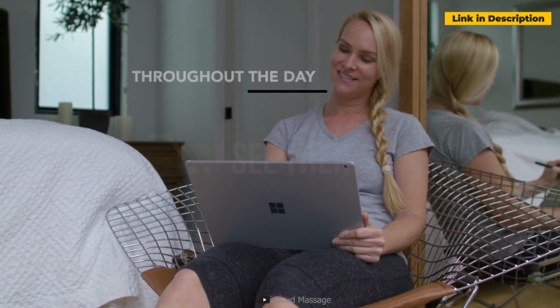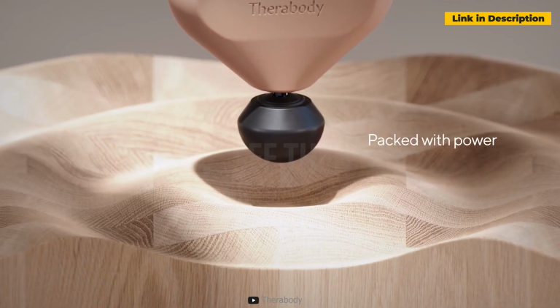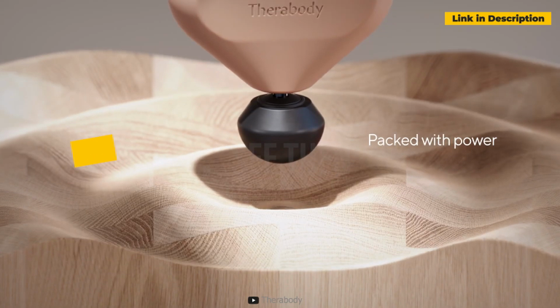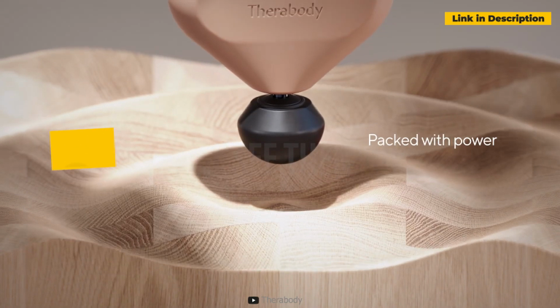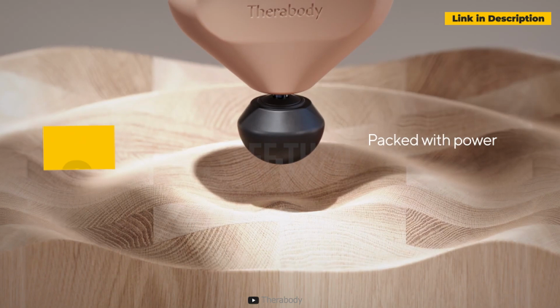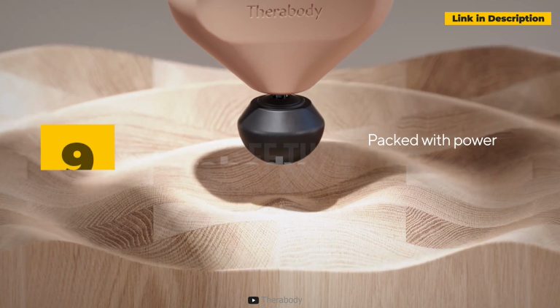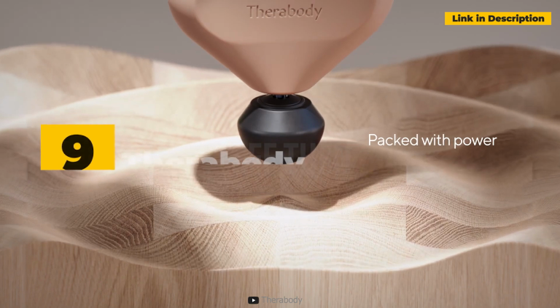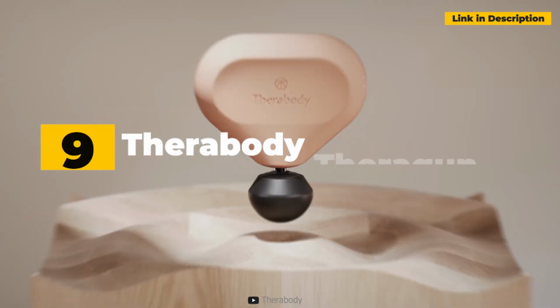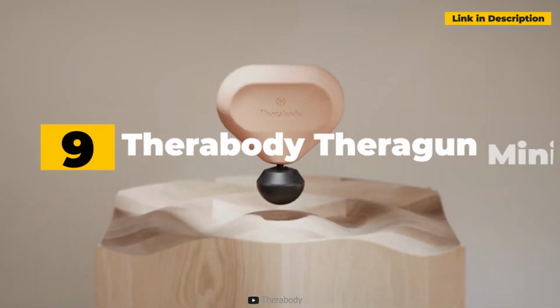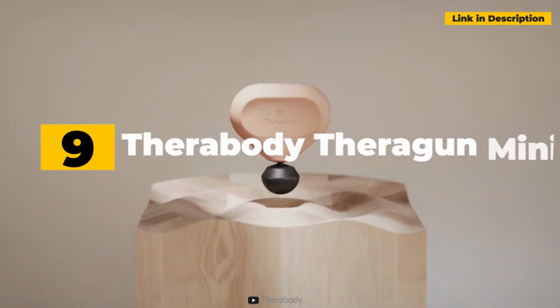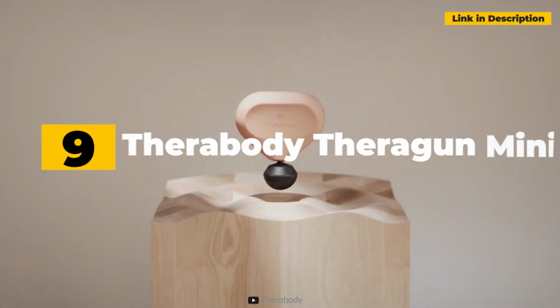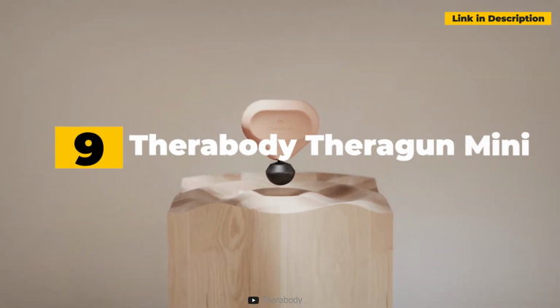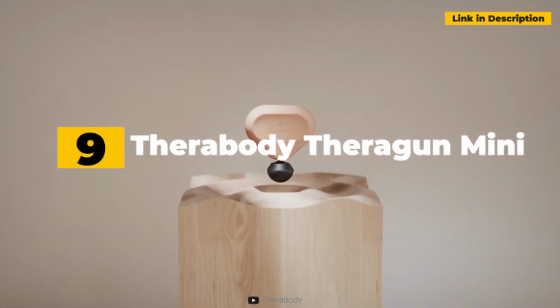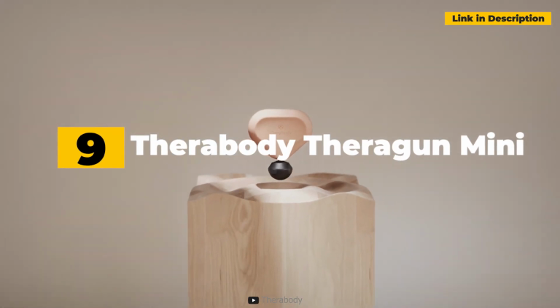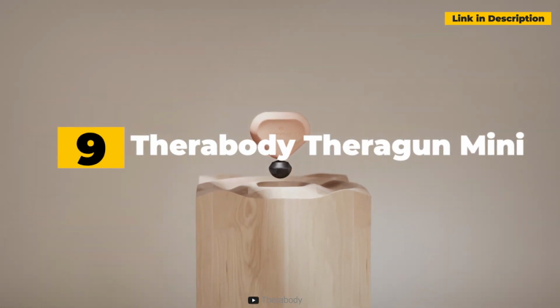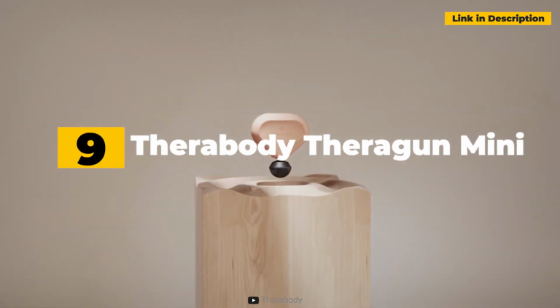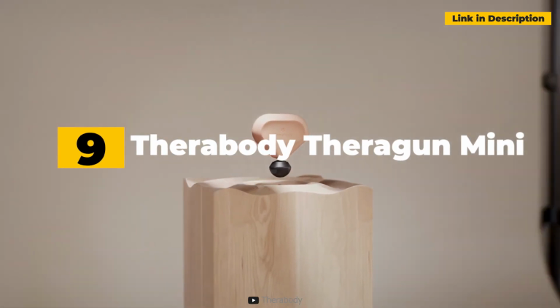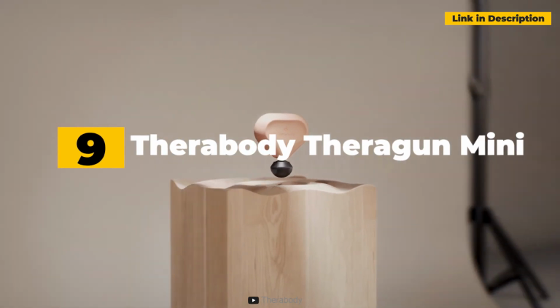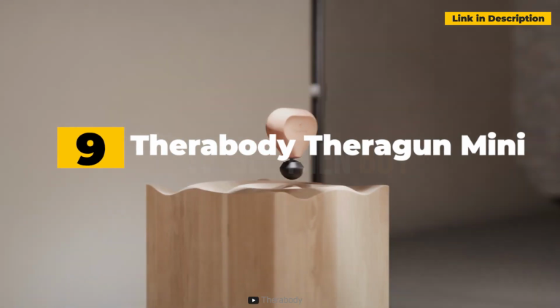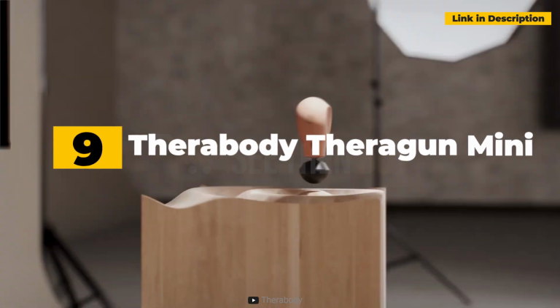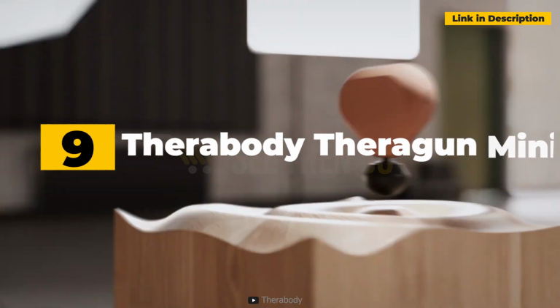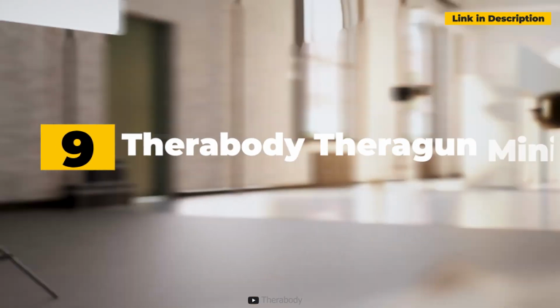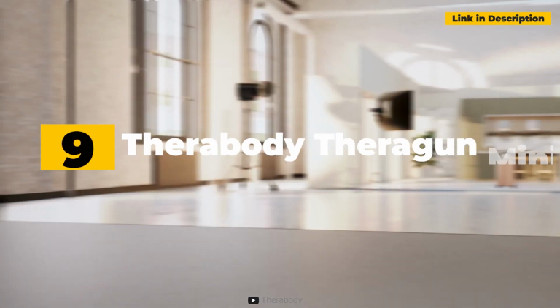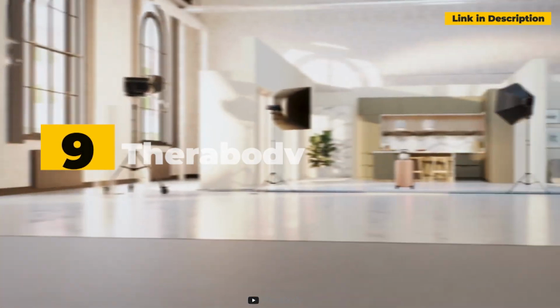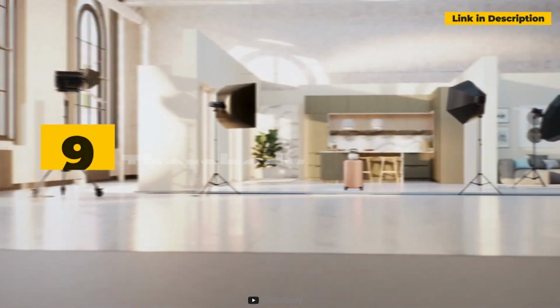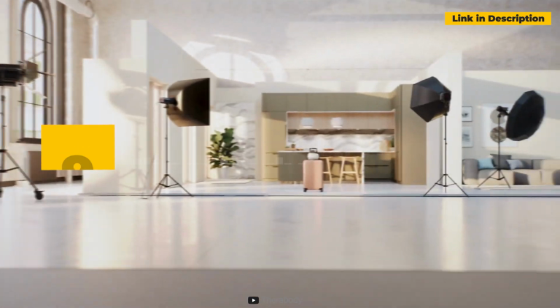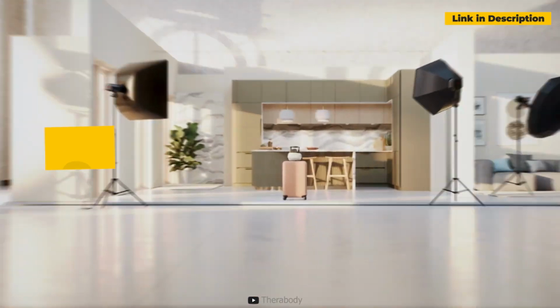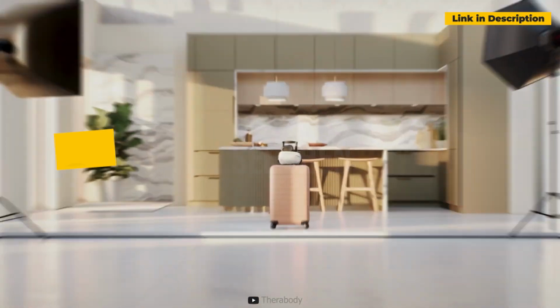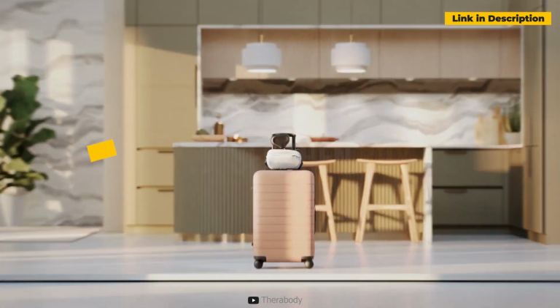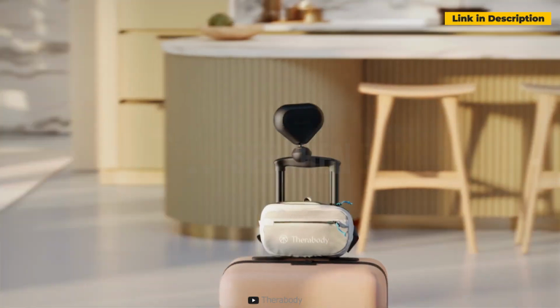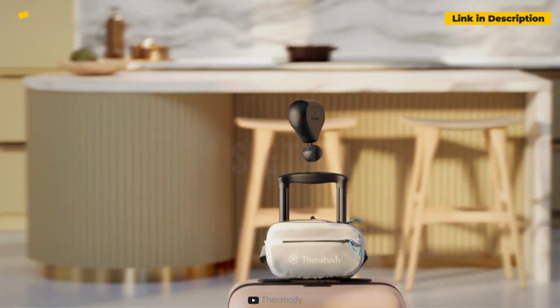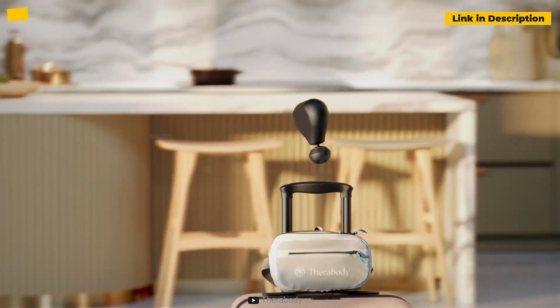9th place: Therabody Theragun Mini. The Theragun Mini delivers on-the-go muscular tension alleviation.